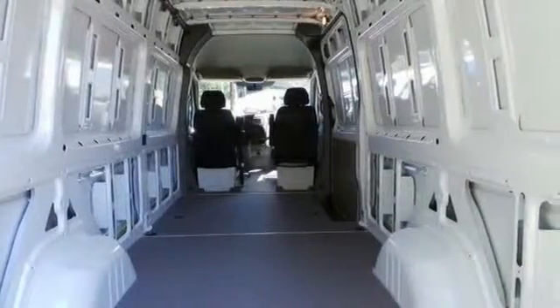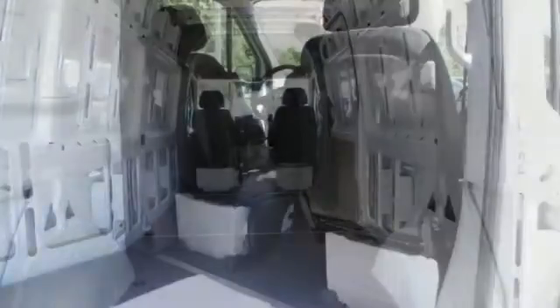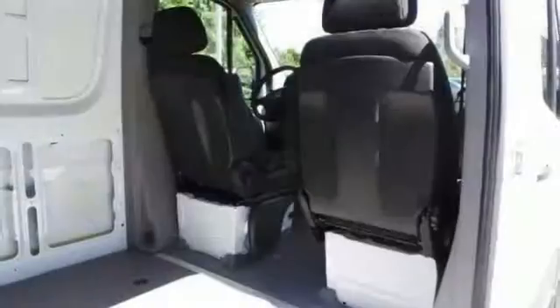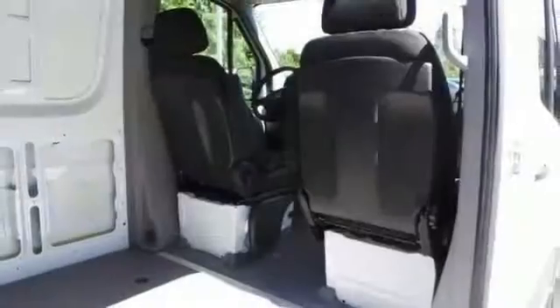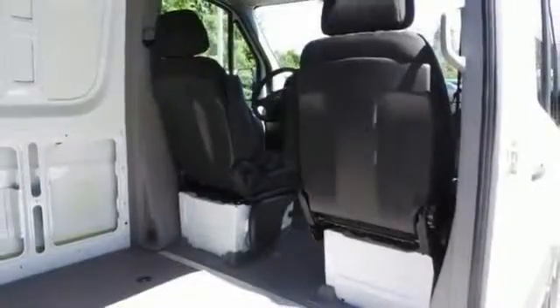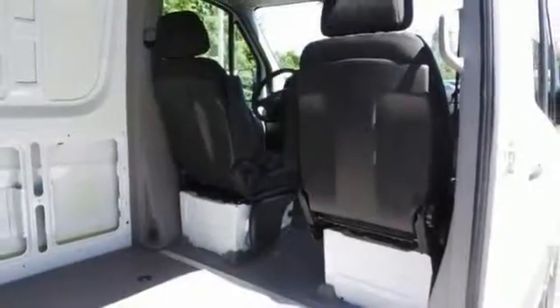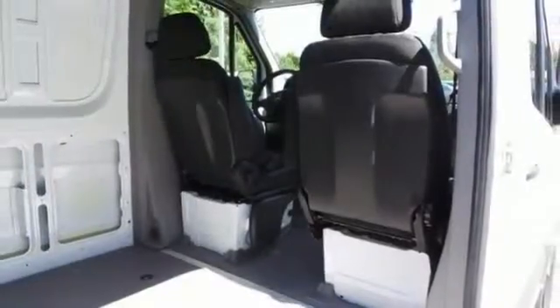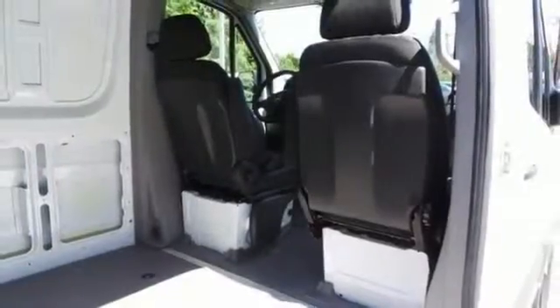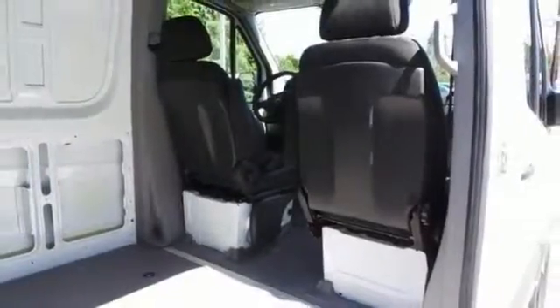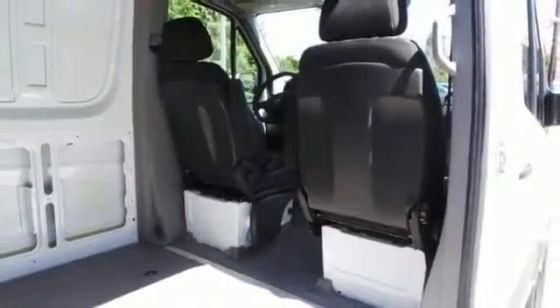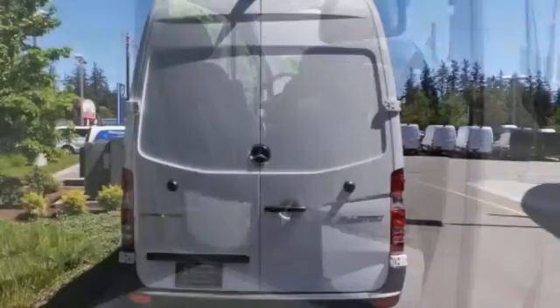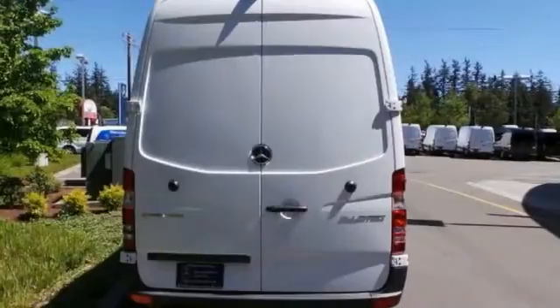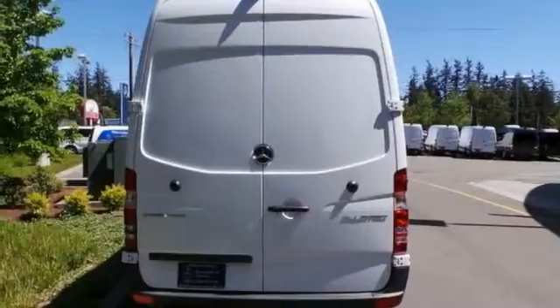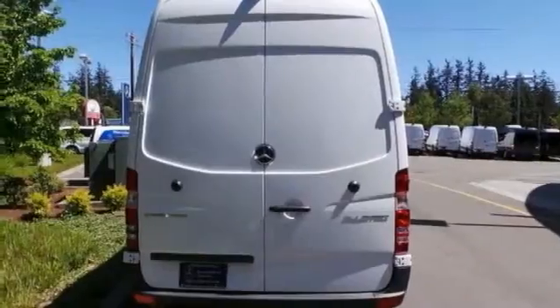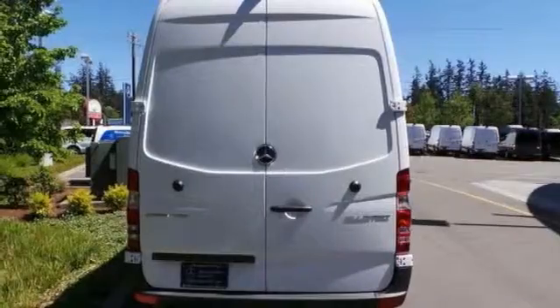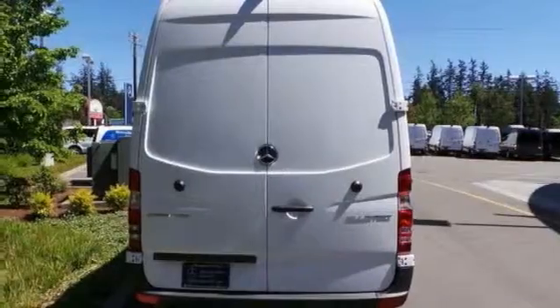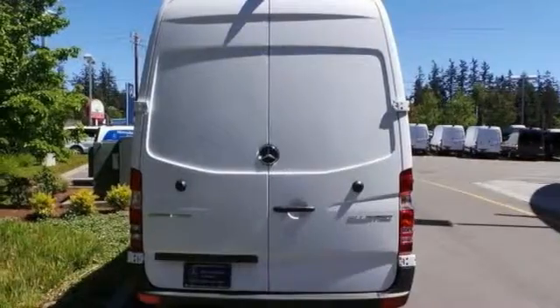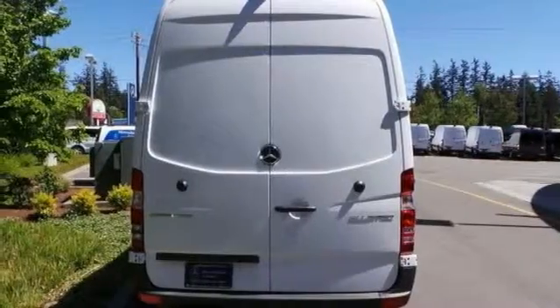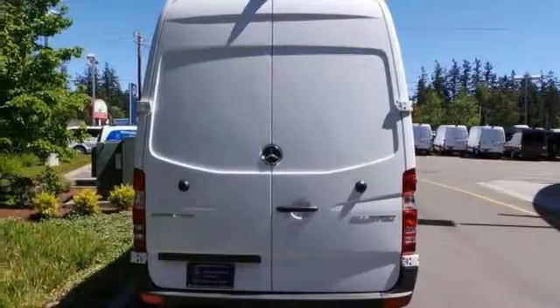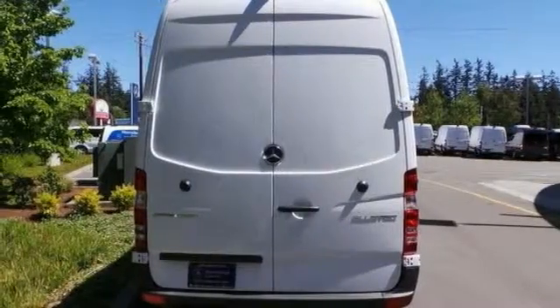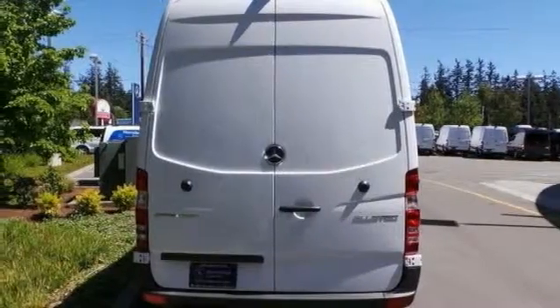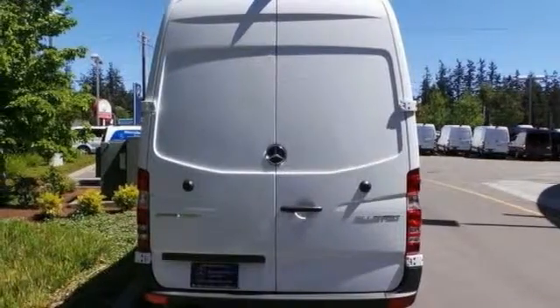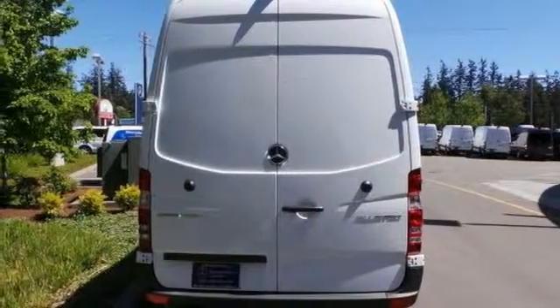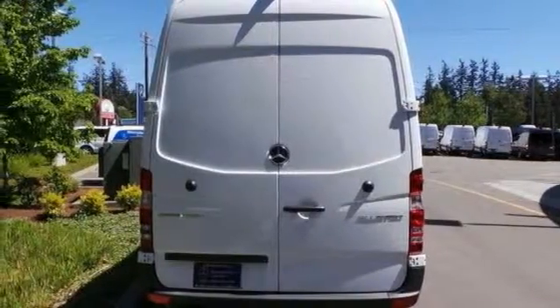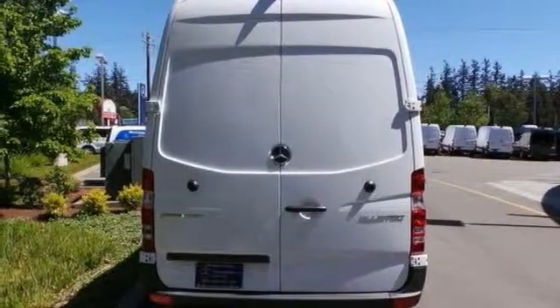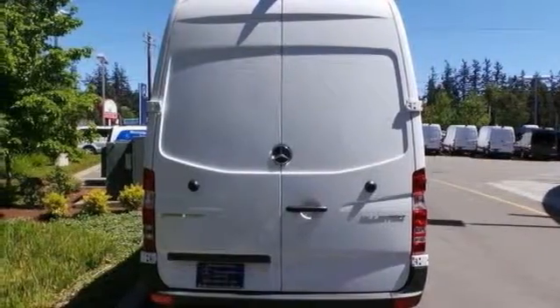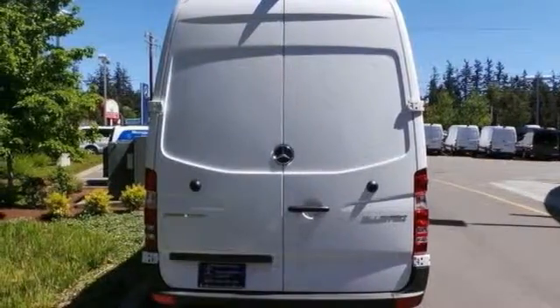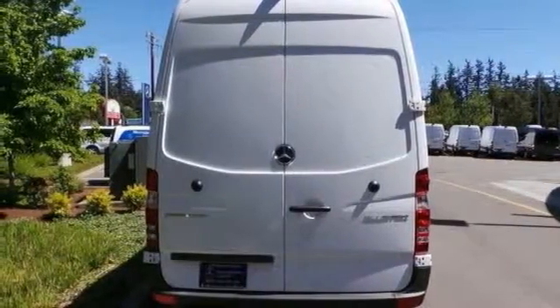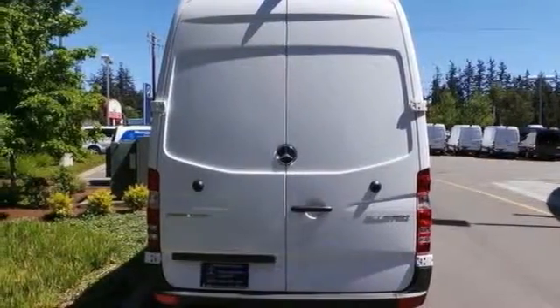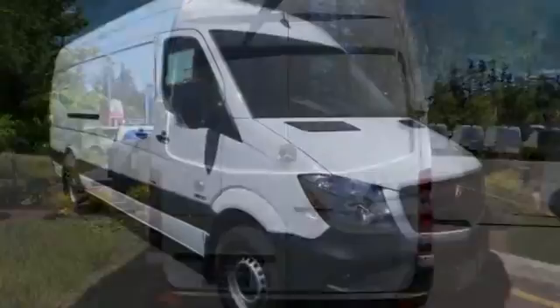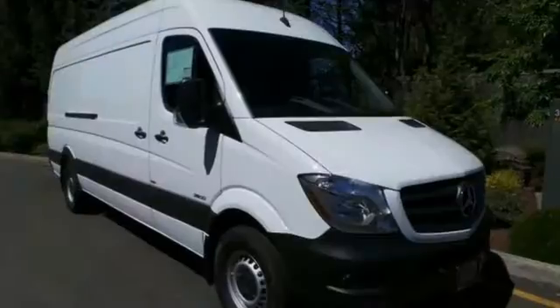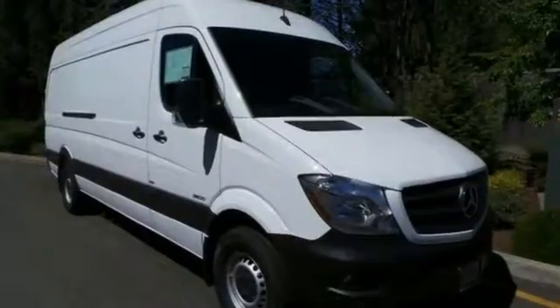With its cavernous interior and powerful performance, you'll love this cargo van. Stop by for a test drive today.